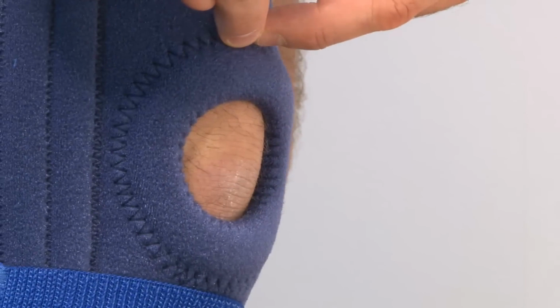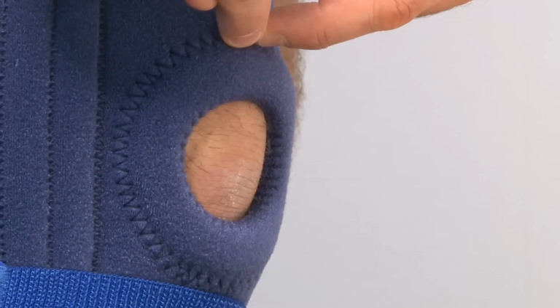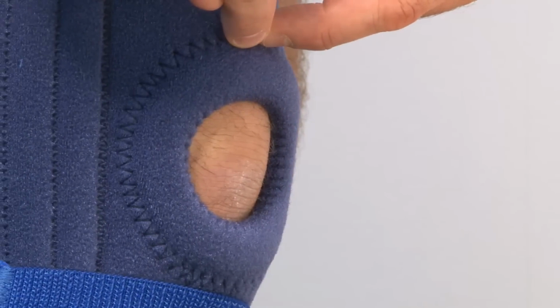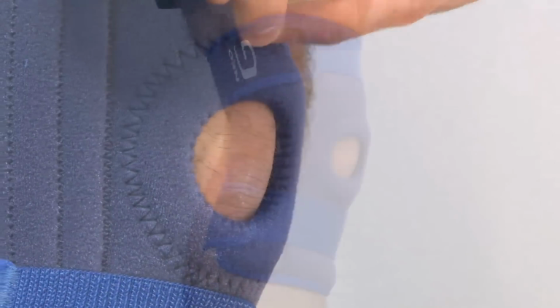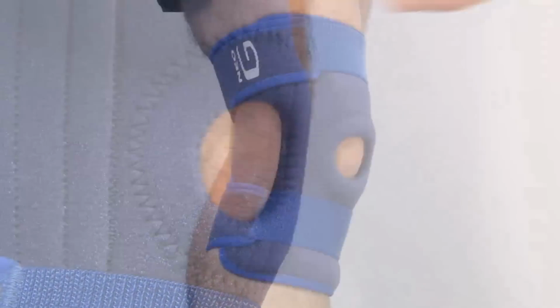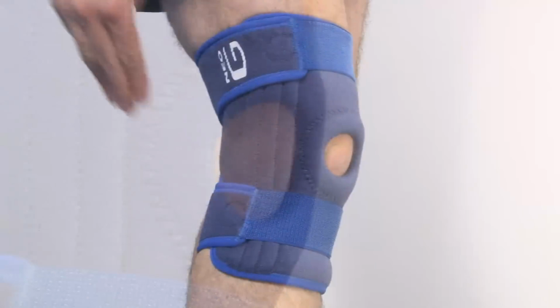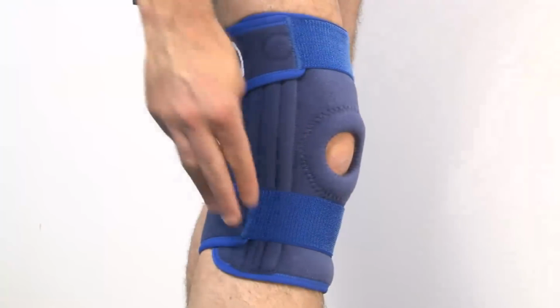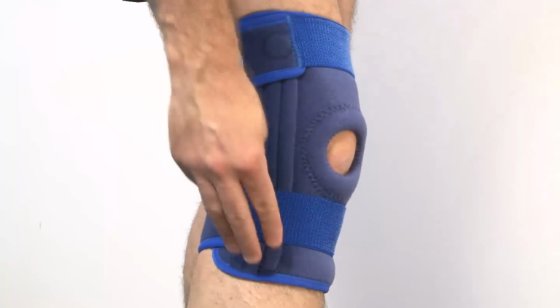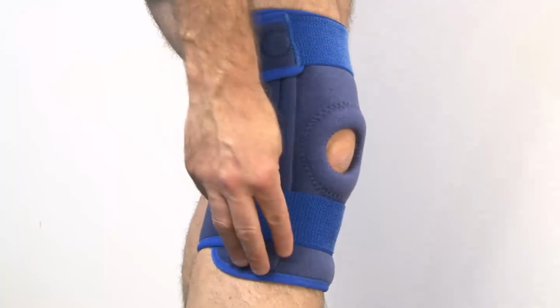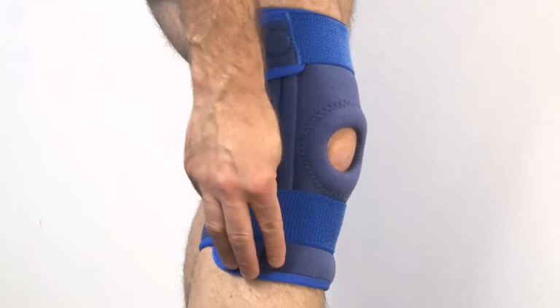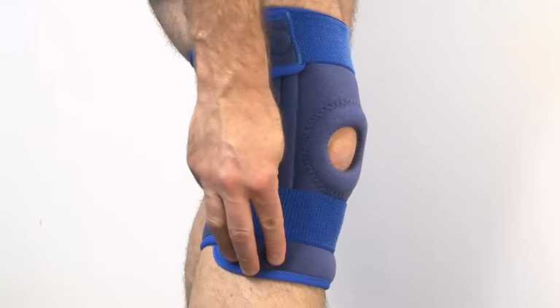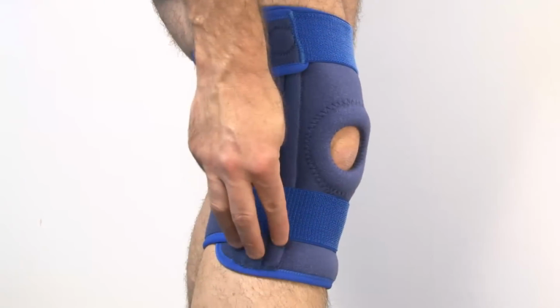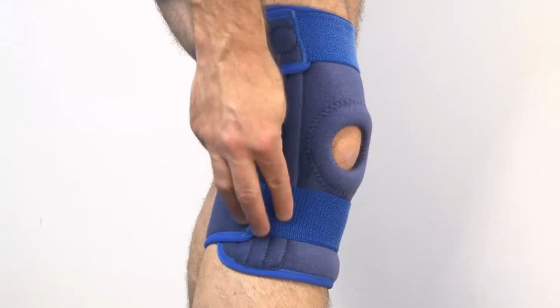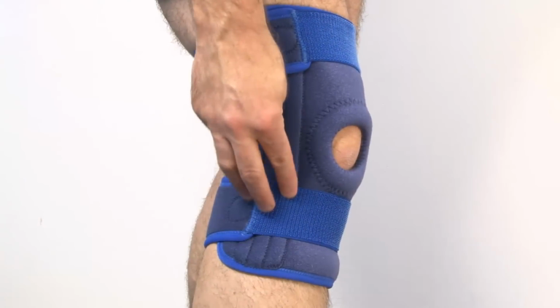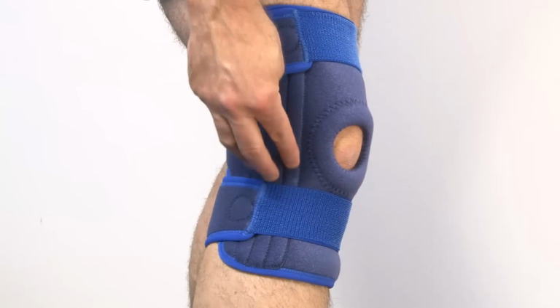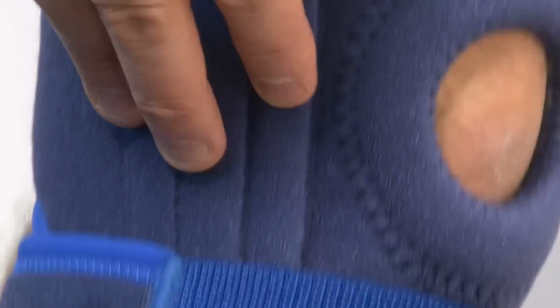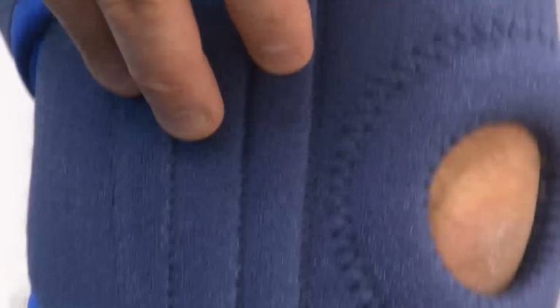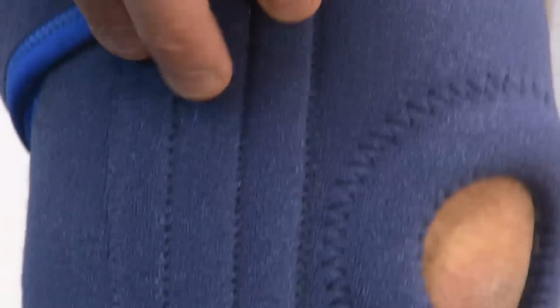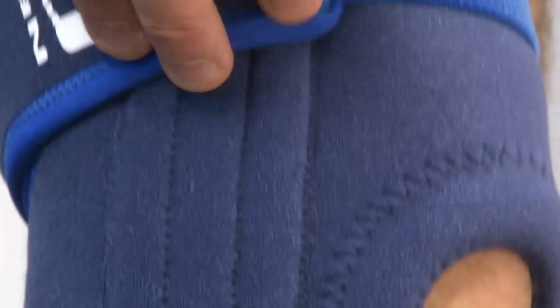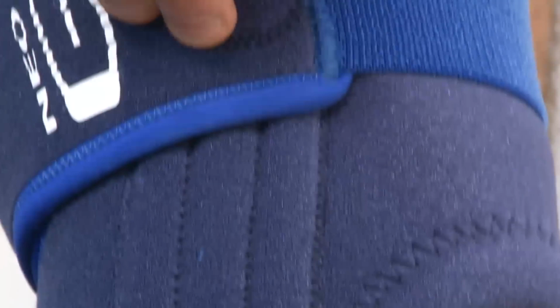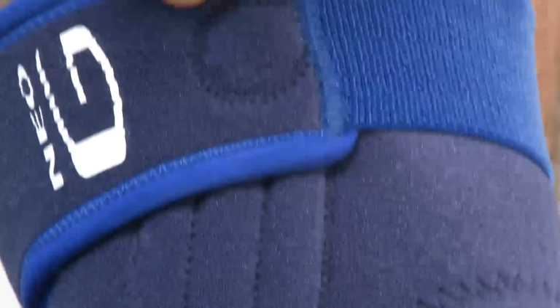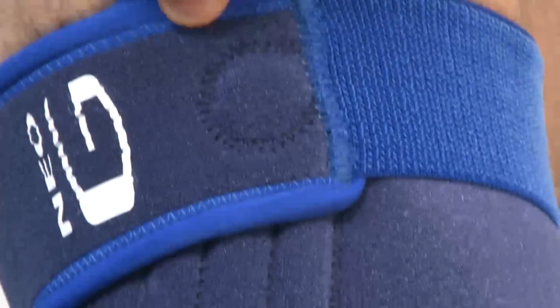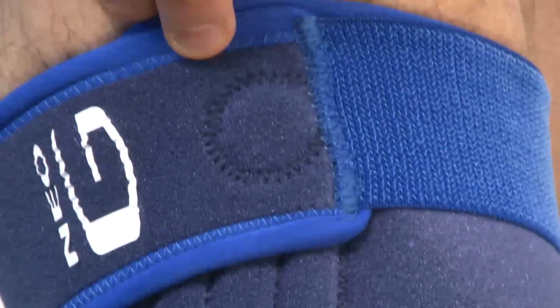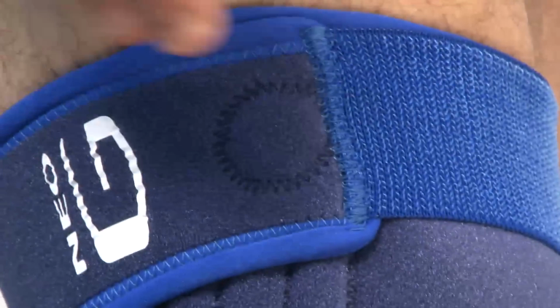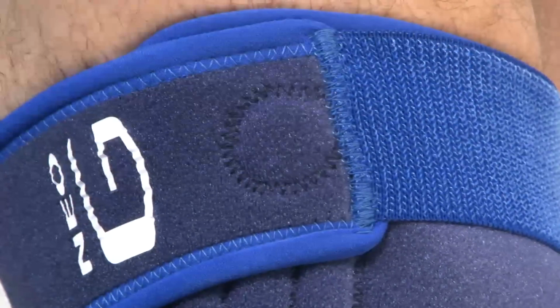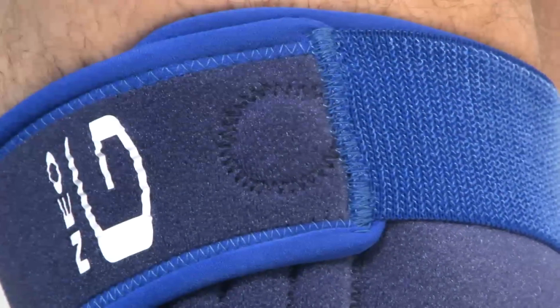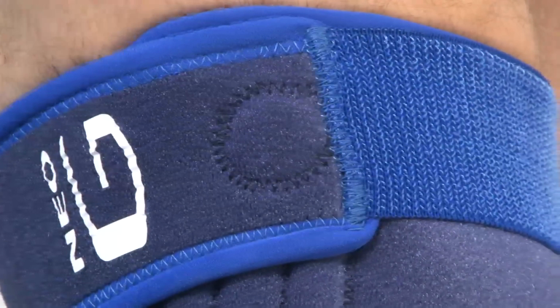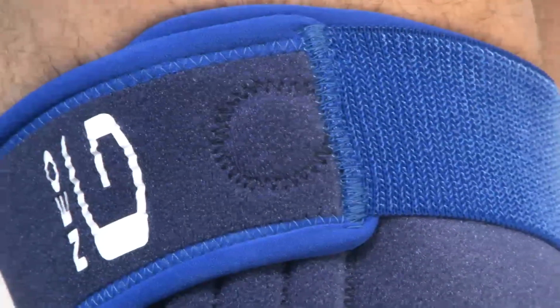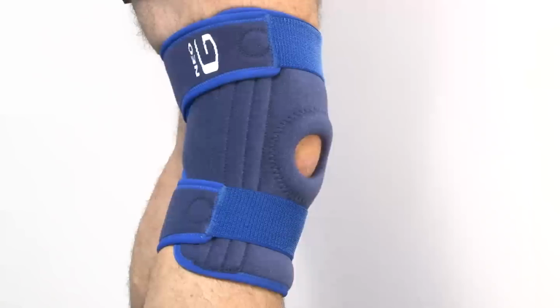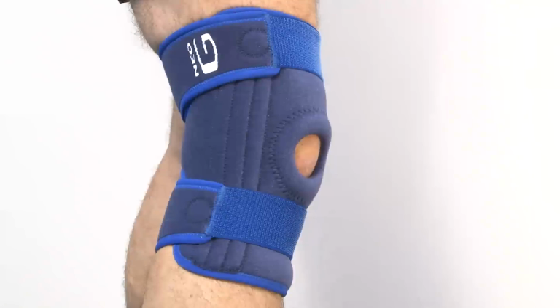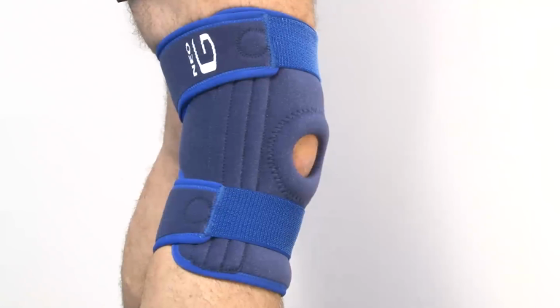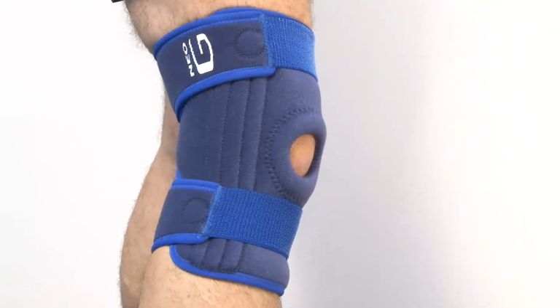It has spiral spring stays on either side of the knee to provide extra stability and support without being too restrictive.